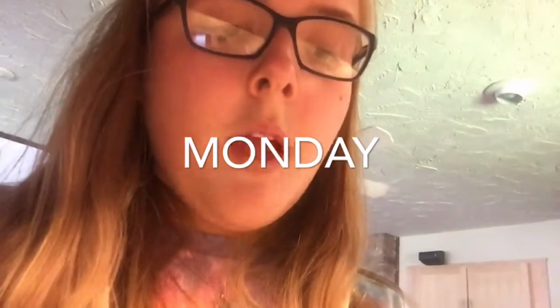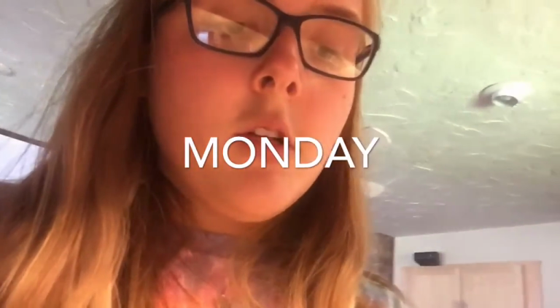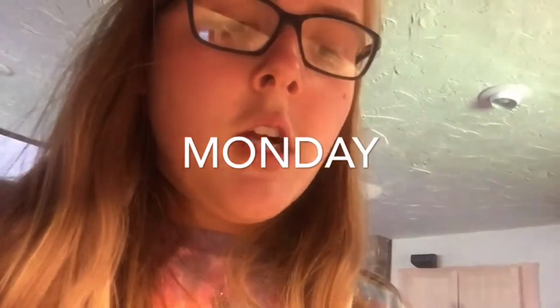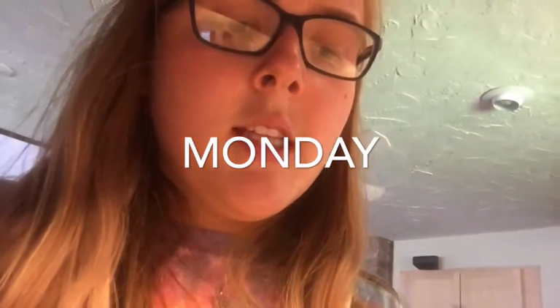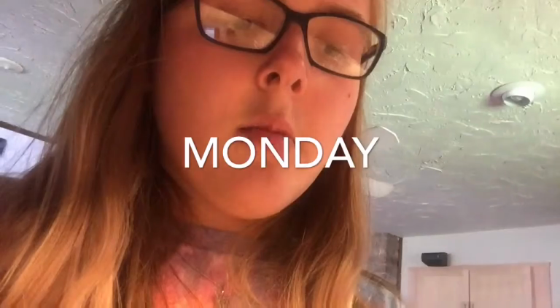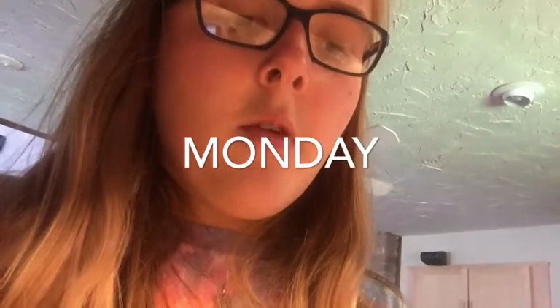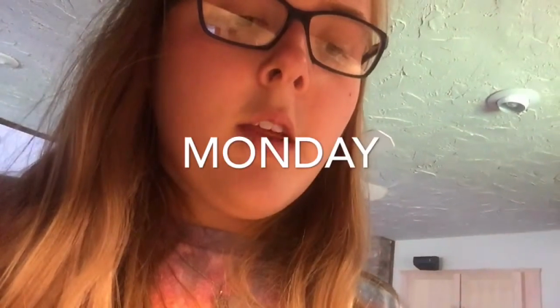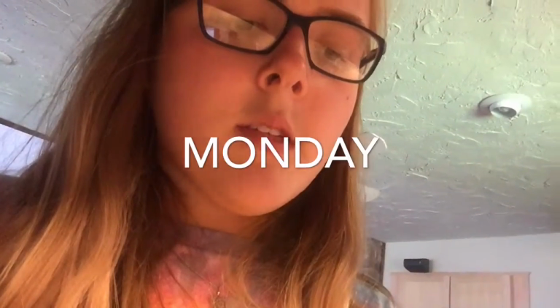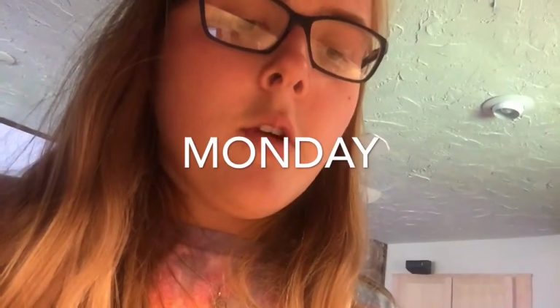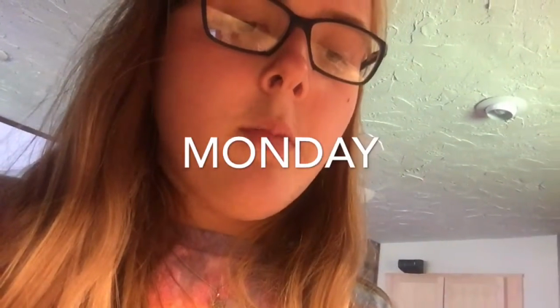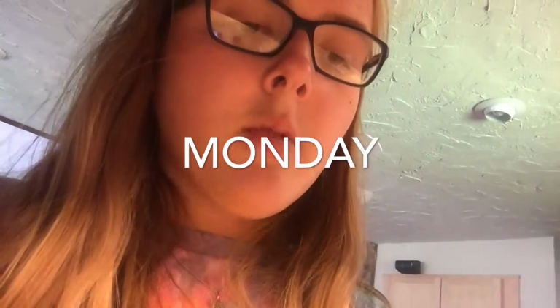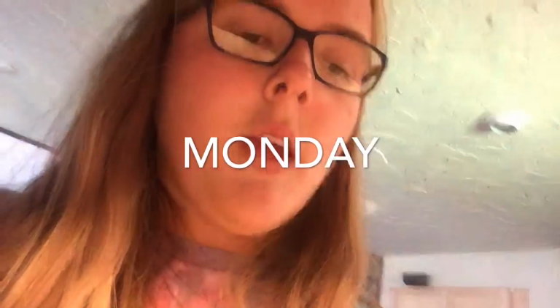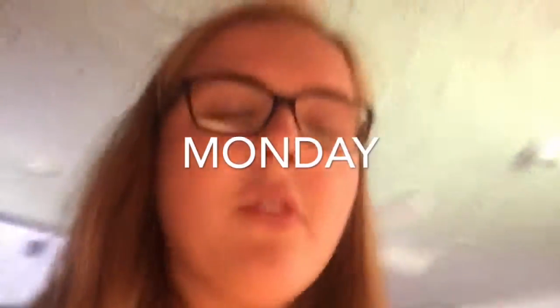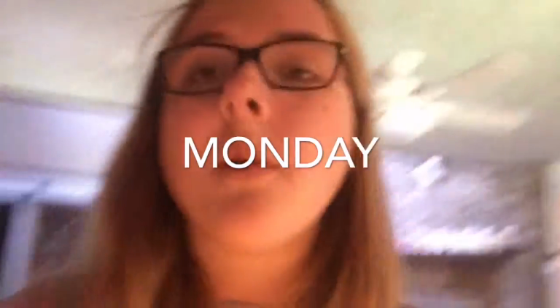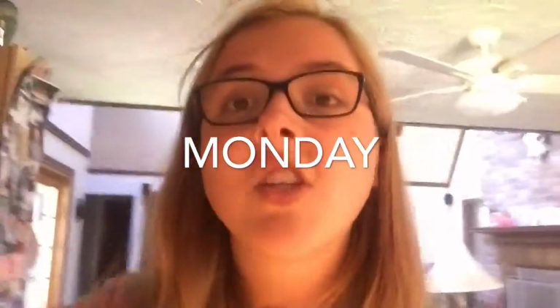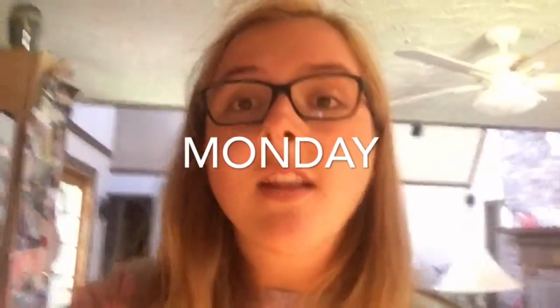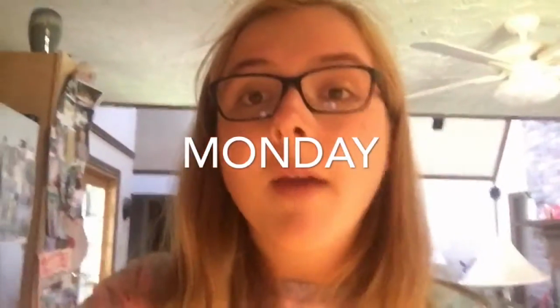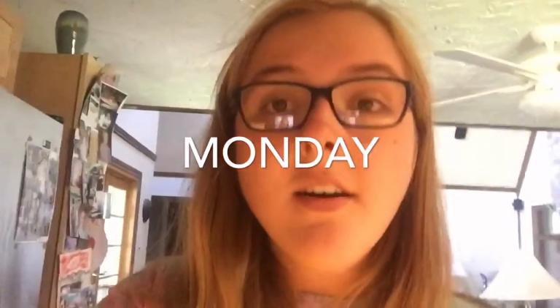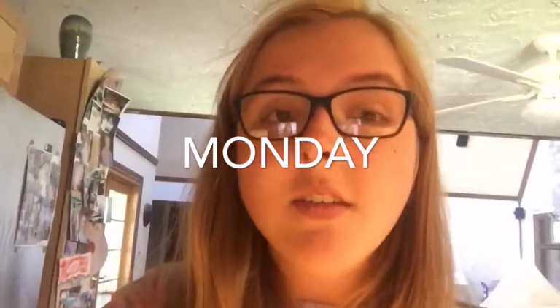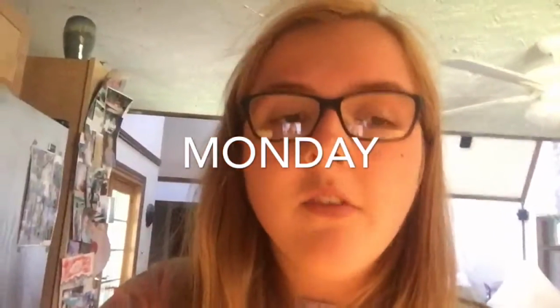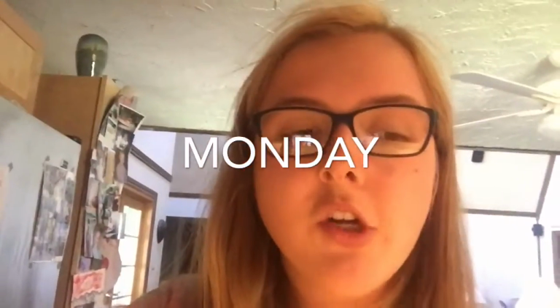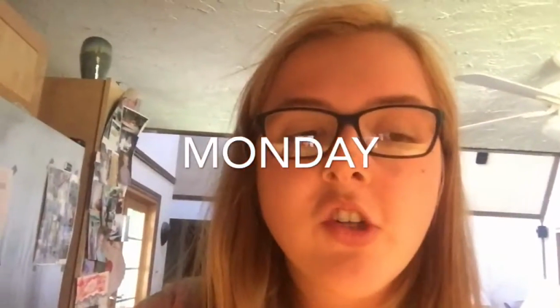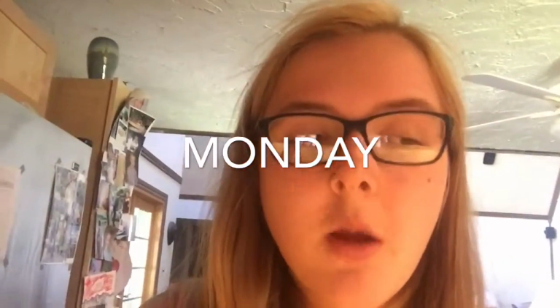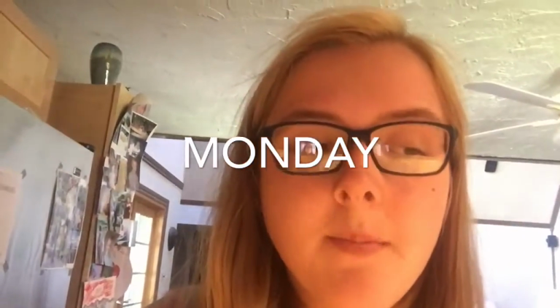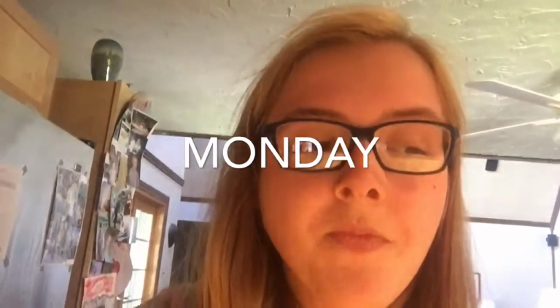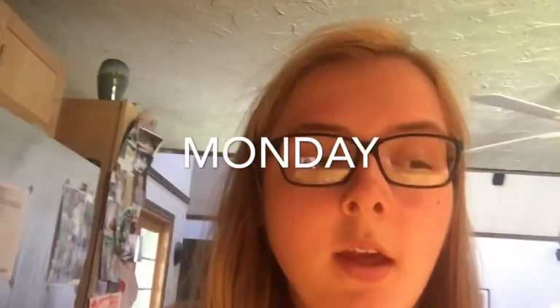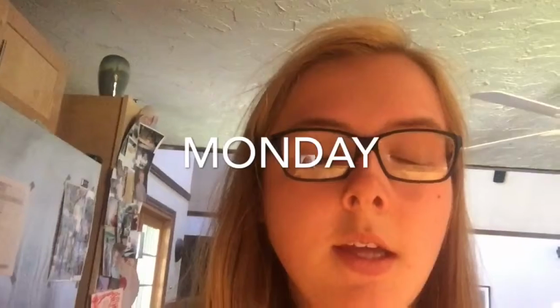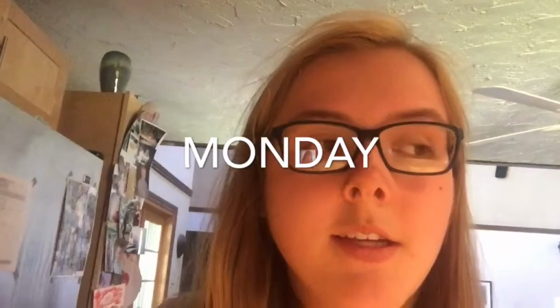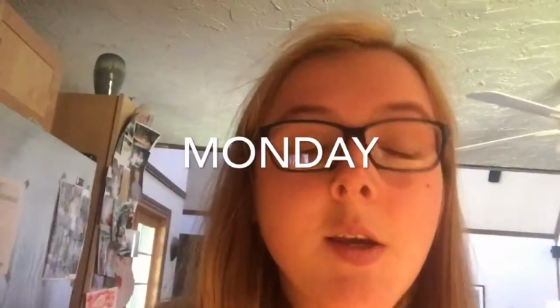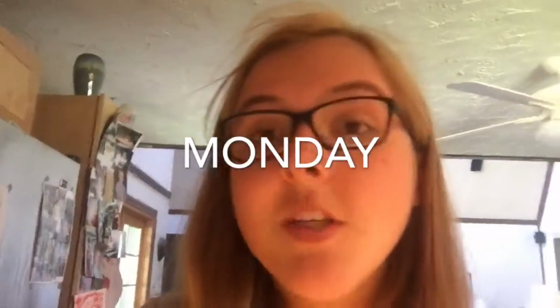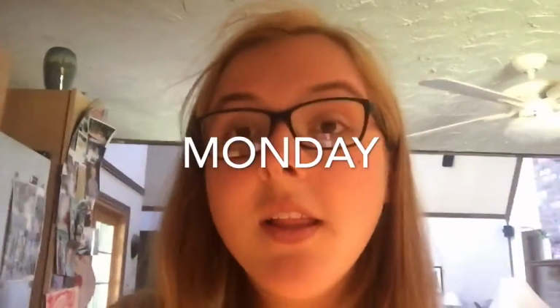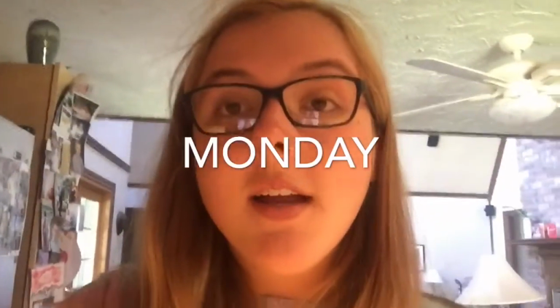I'm going to try to eat dinner before I leave because I'm going to a baseball game, but there's not much to eat at my house because we haven't gone grocery shopping. So wish me luck.